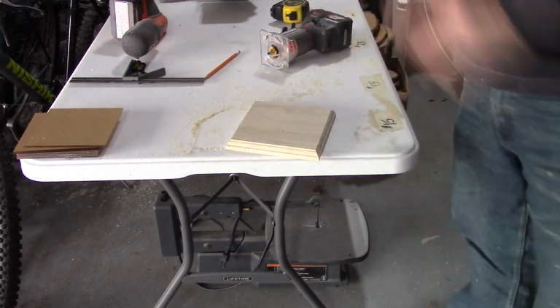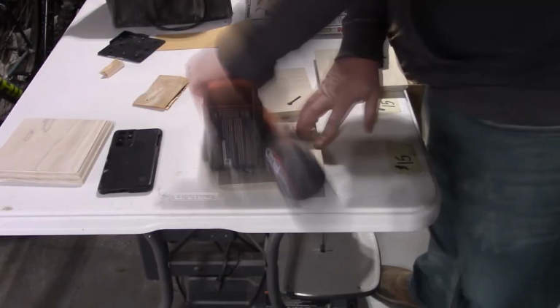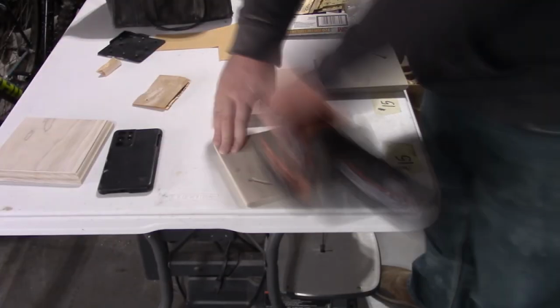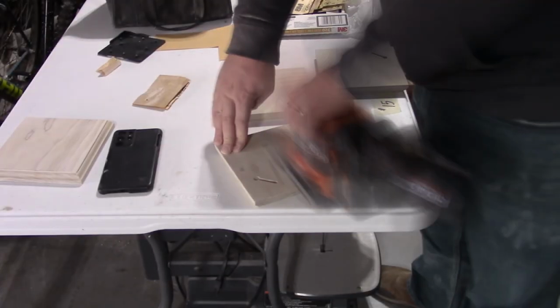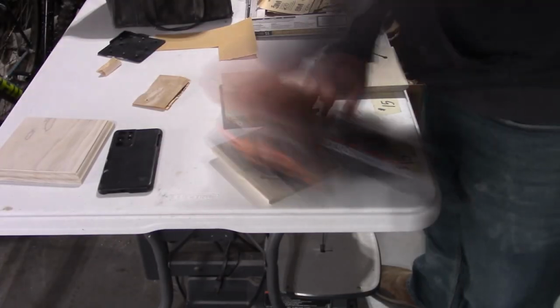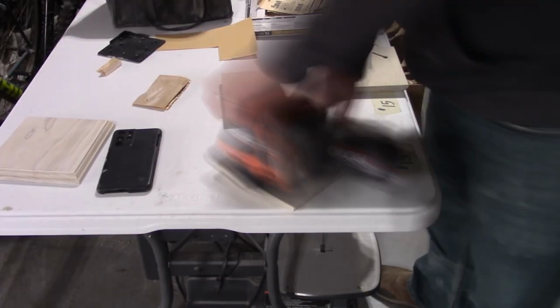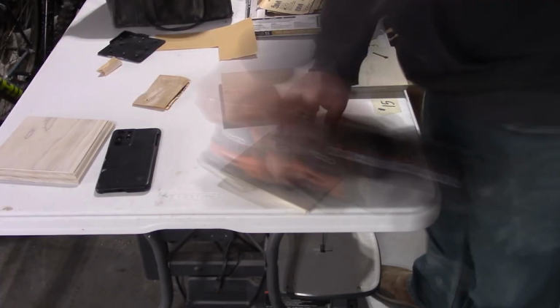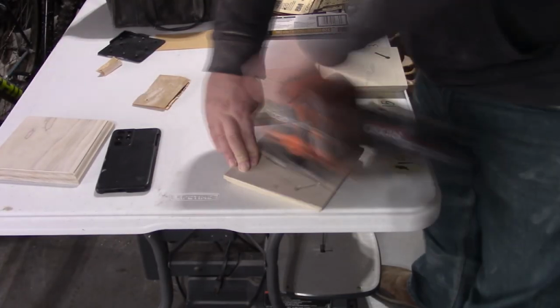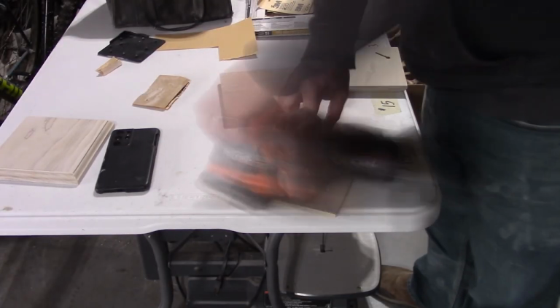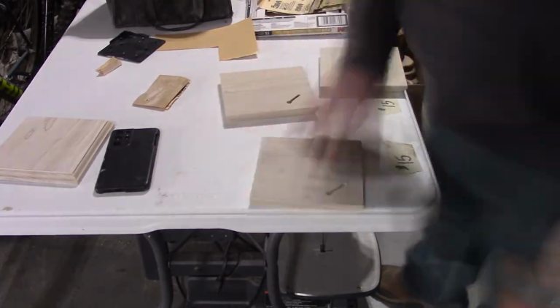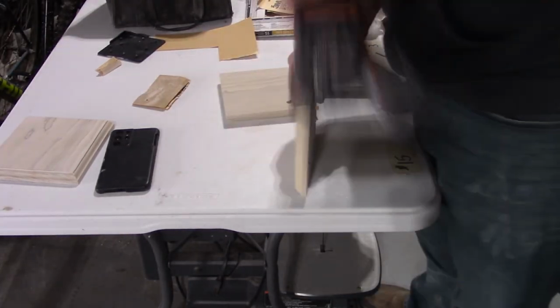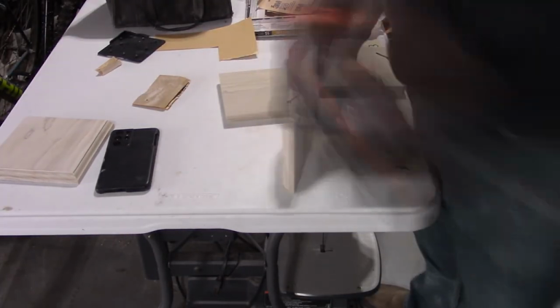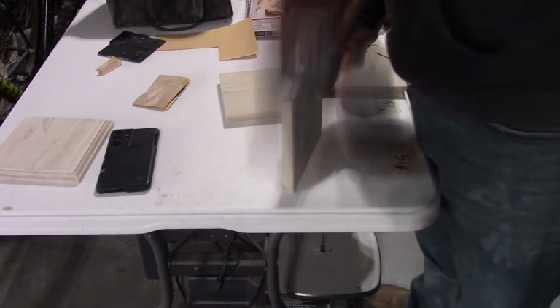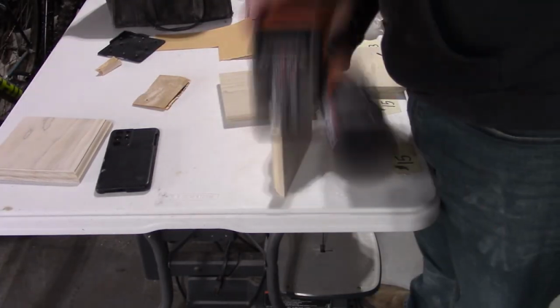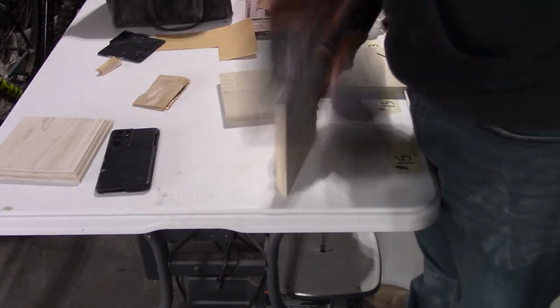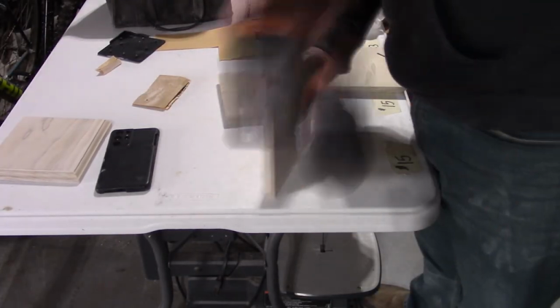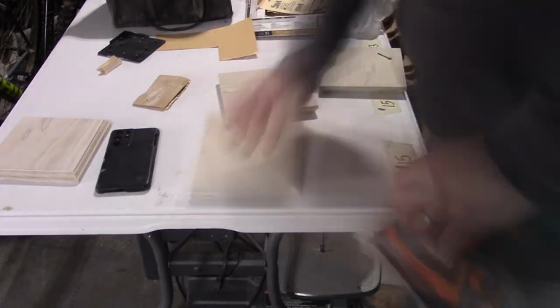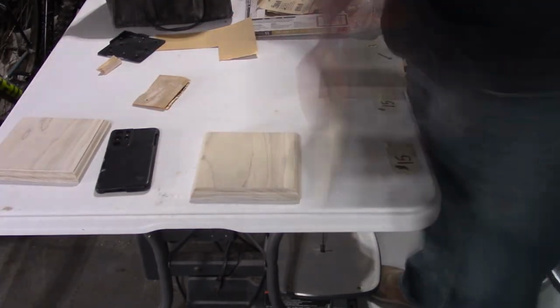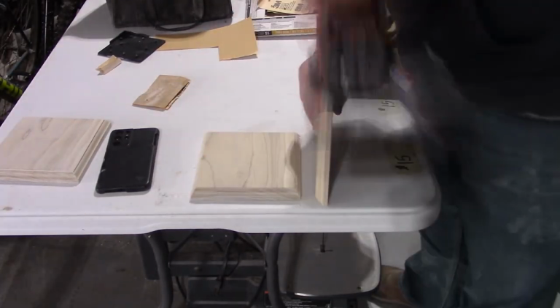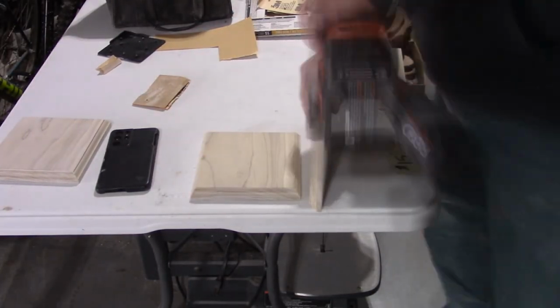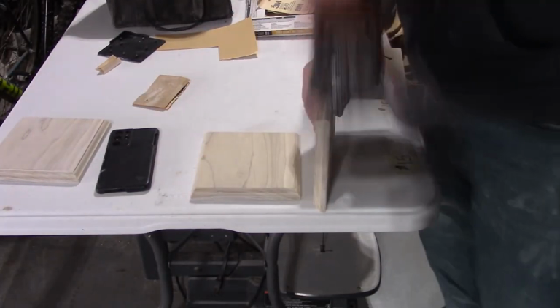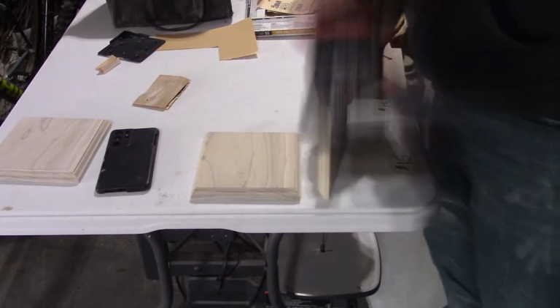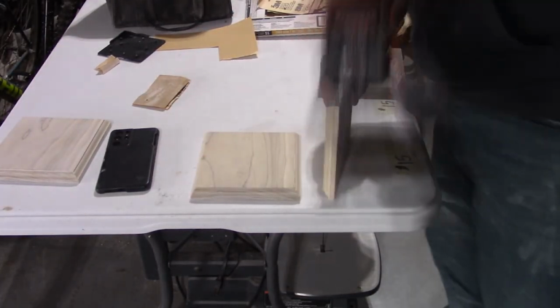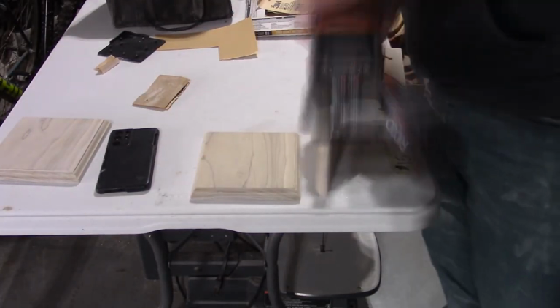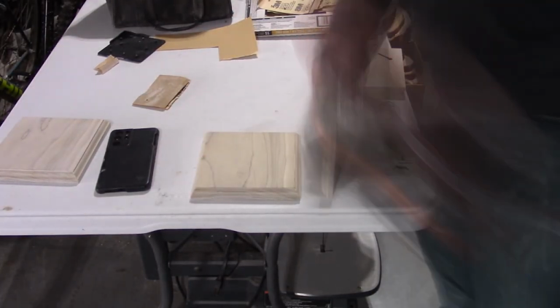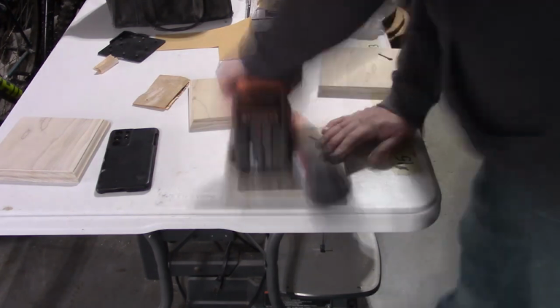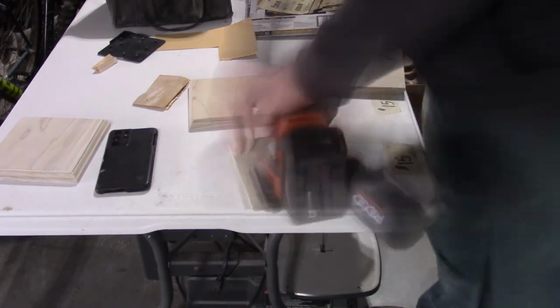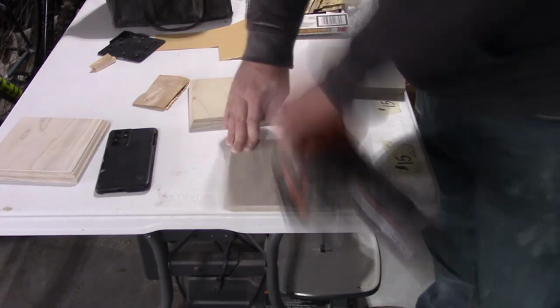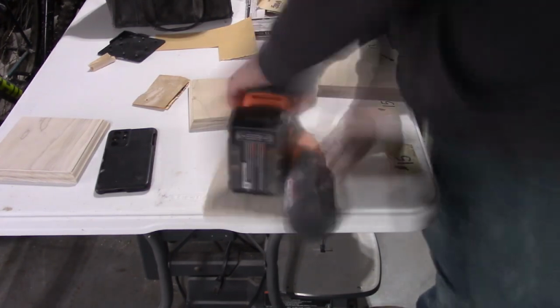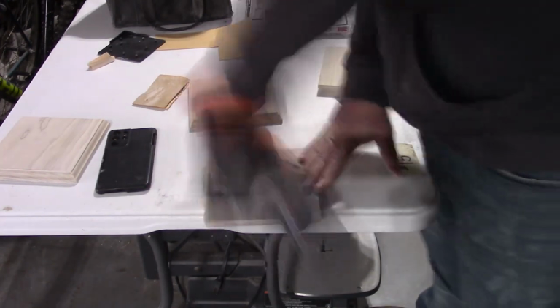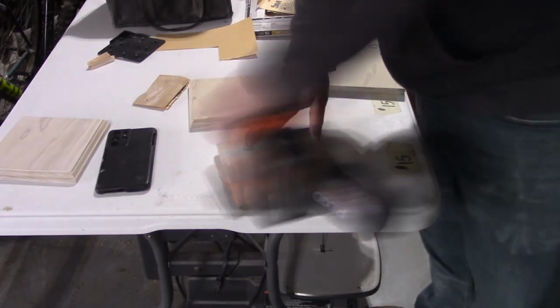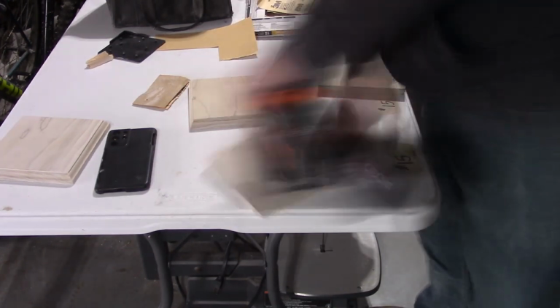I sand all the surfaces with 80, 120, and 150 grit sandpaper.